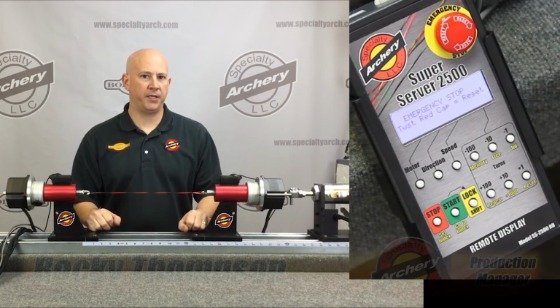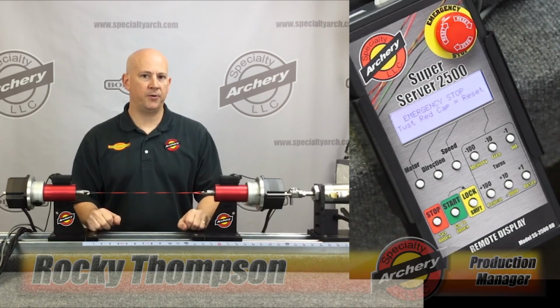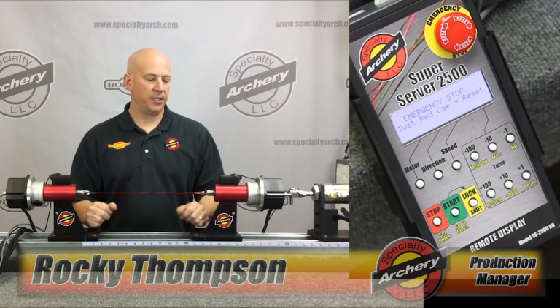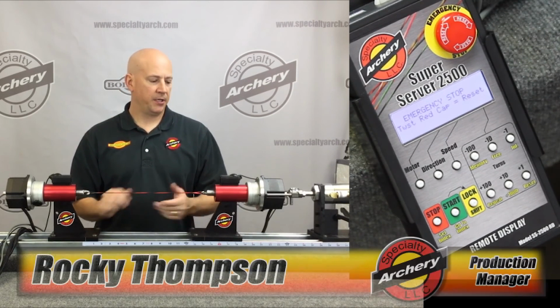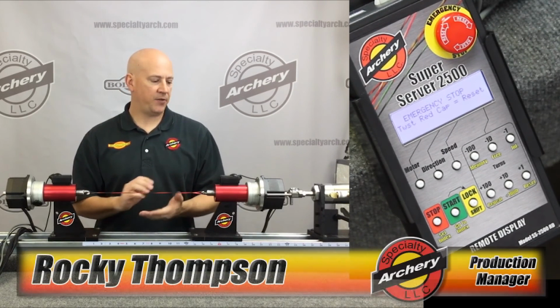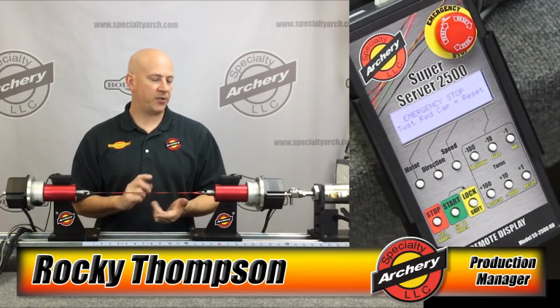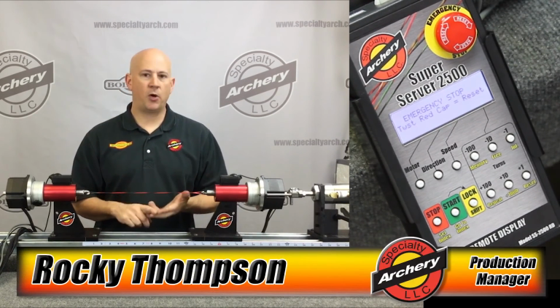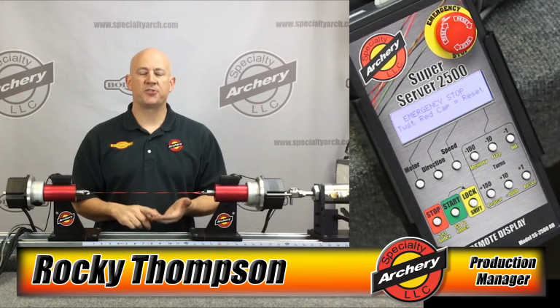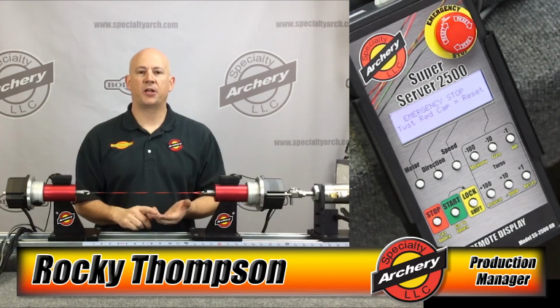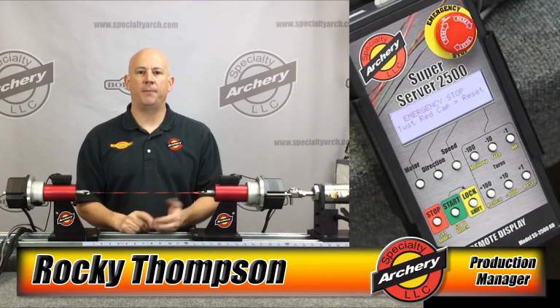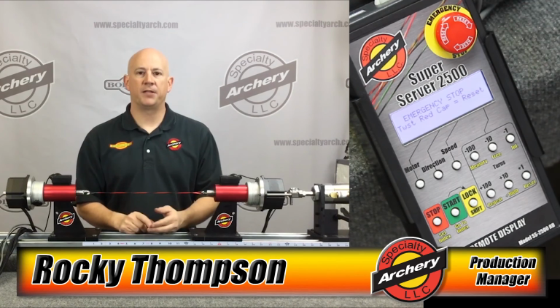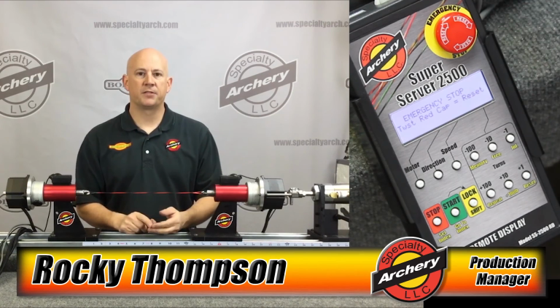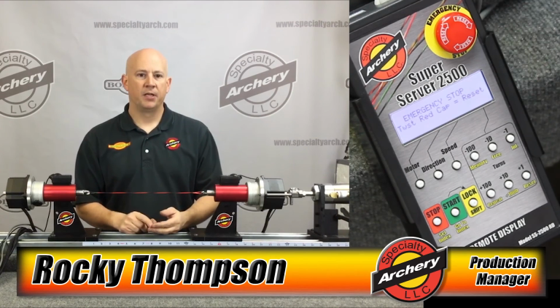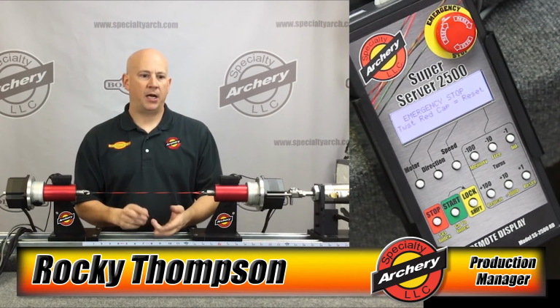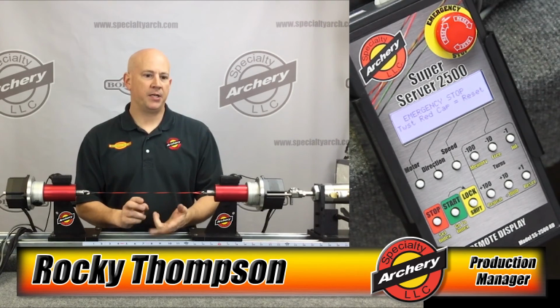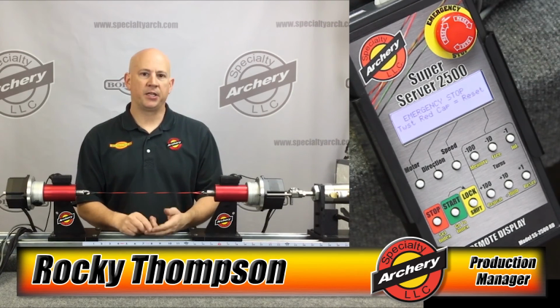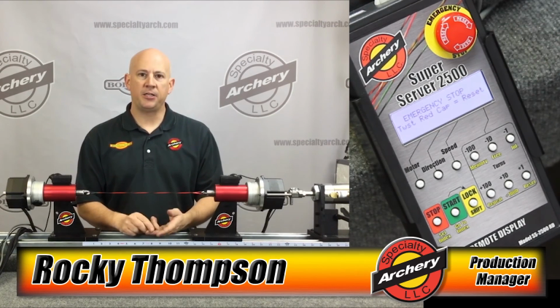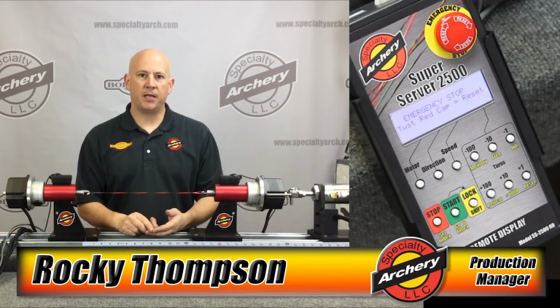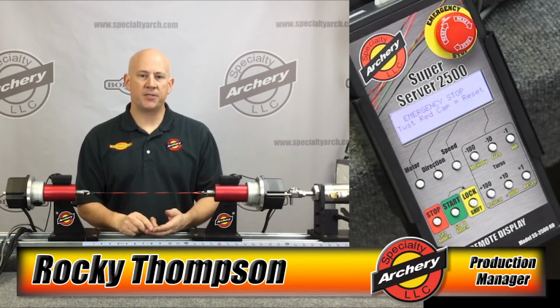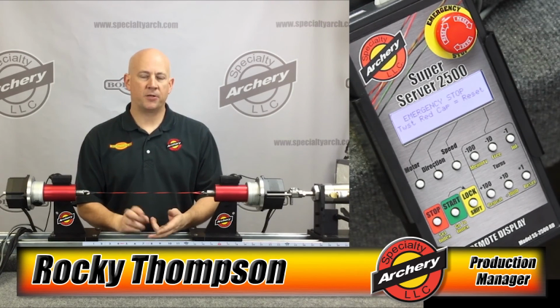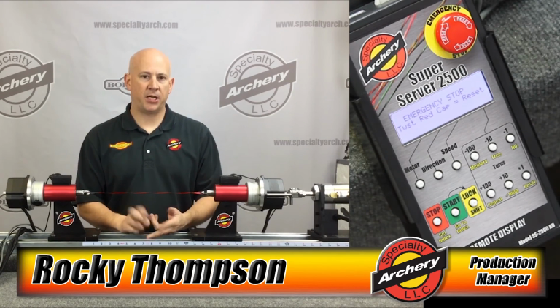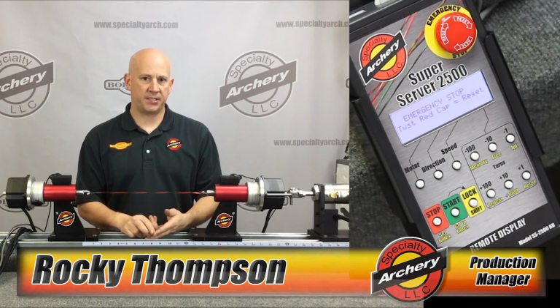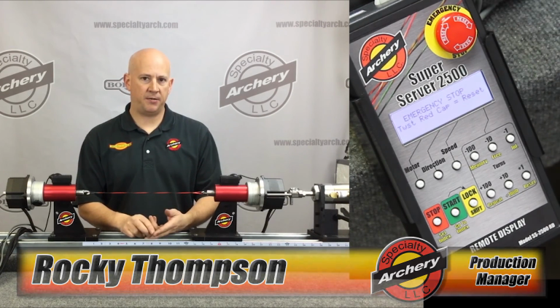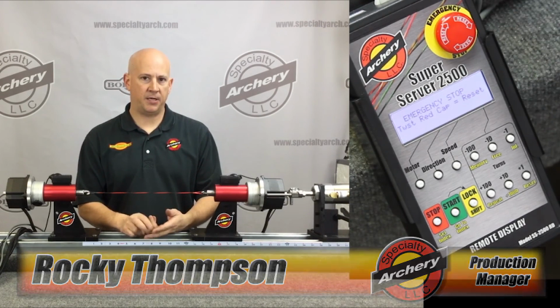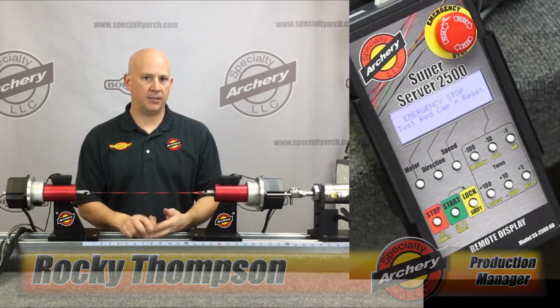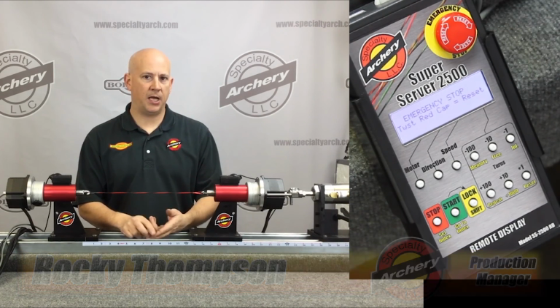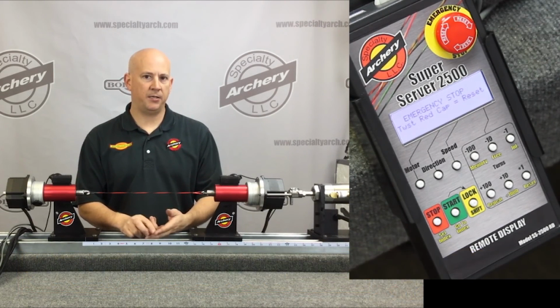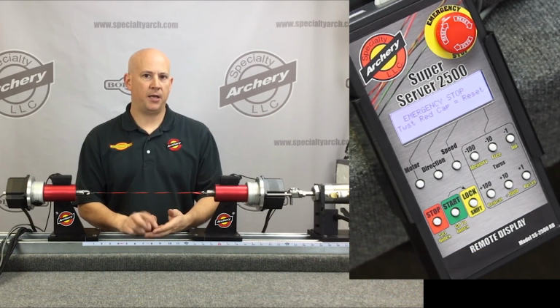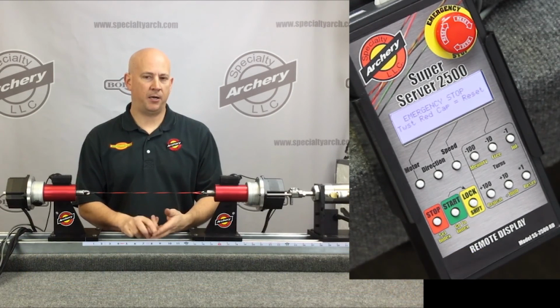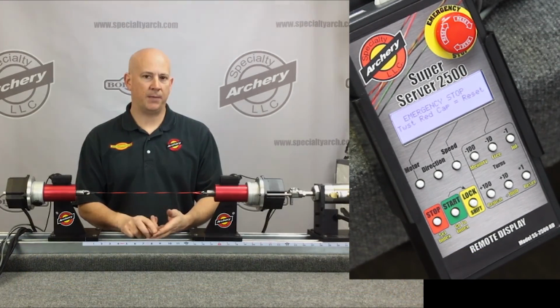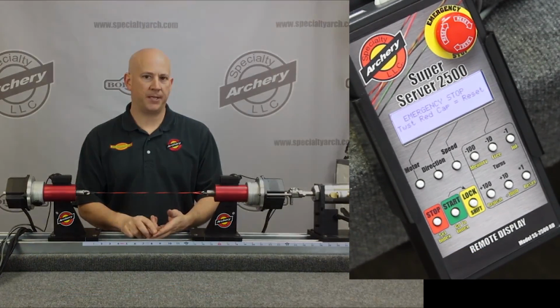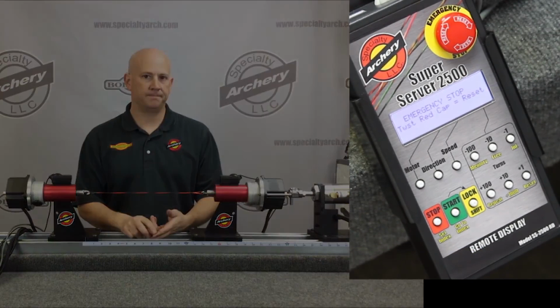I'm Rocky Thompson for Specialty Archery. Thanks for watching our video. If you have any questions or comments, you can email us or check us out online at our website.